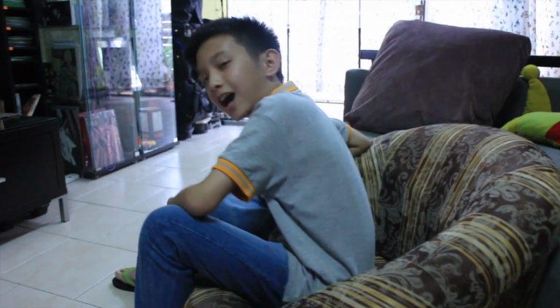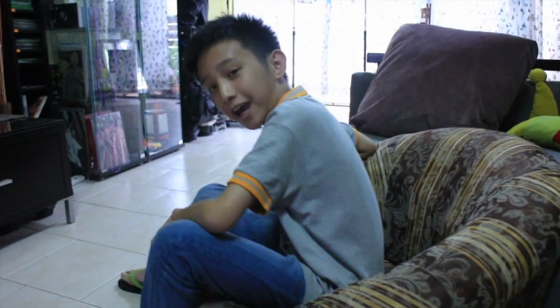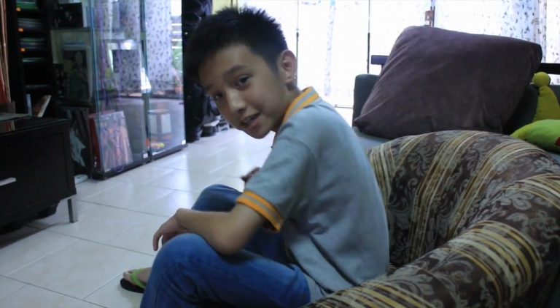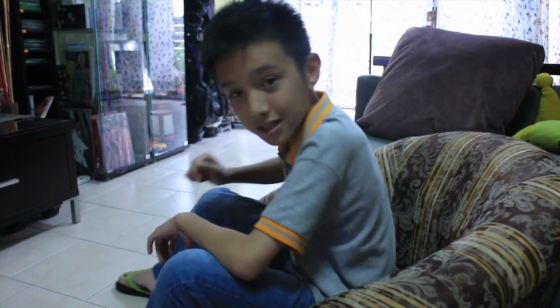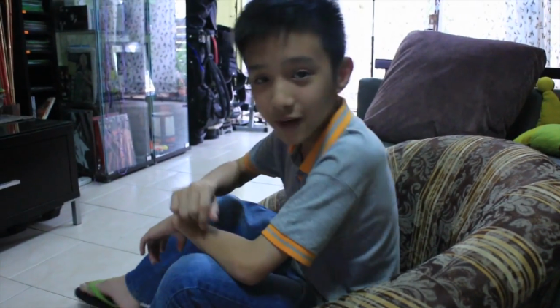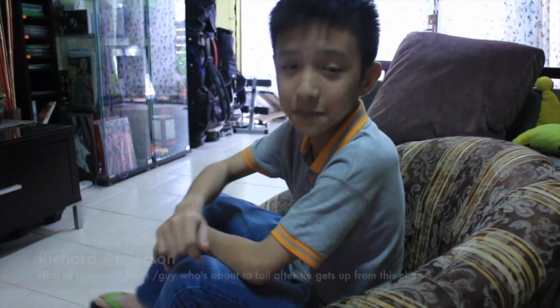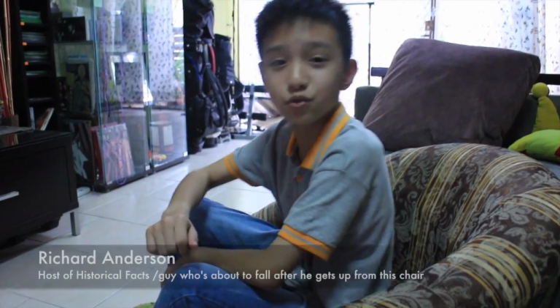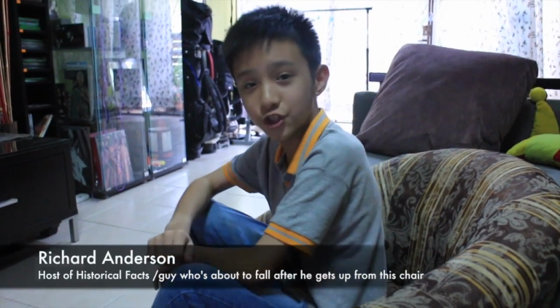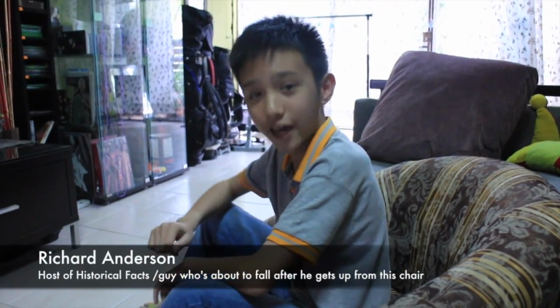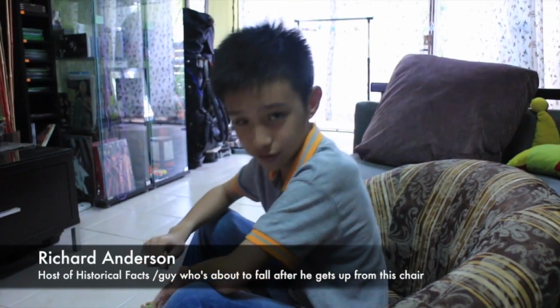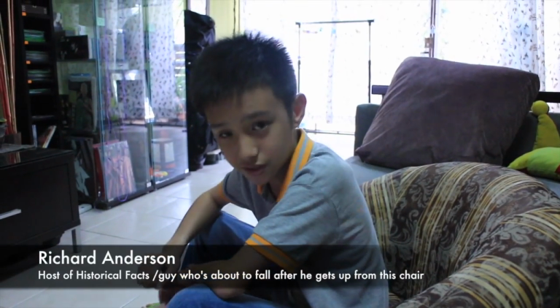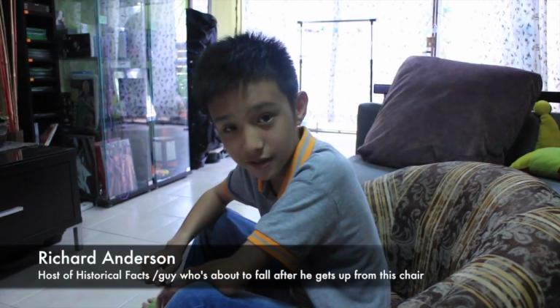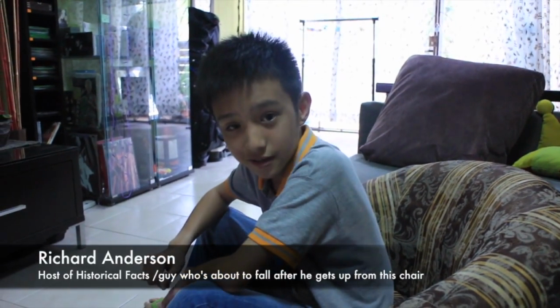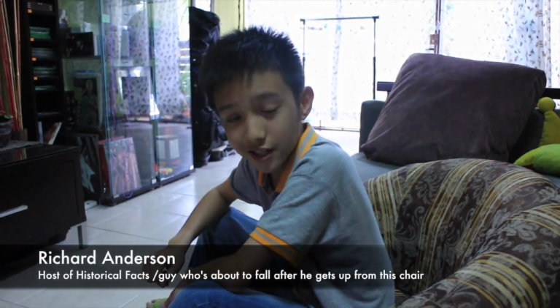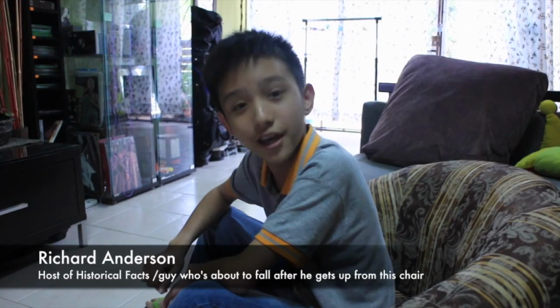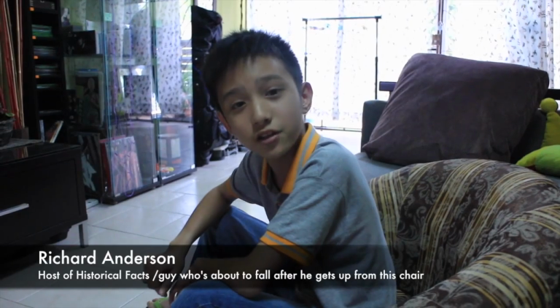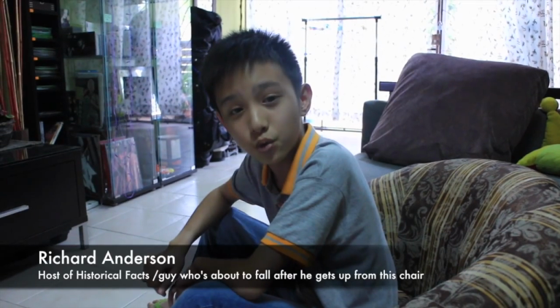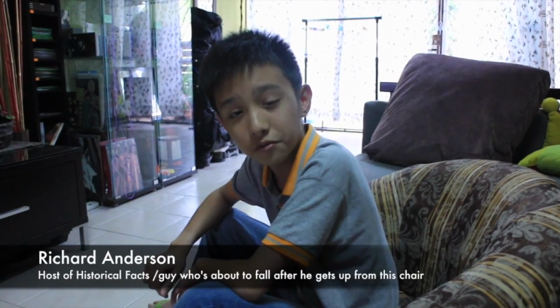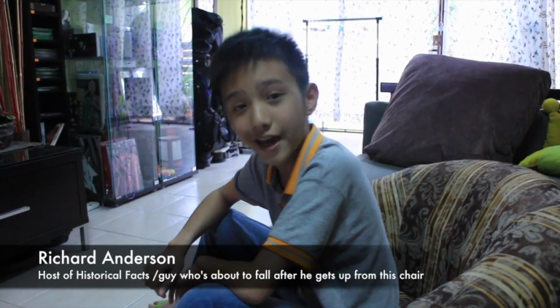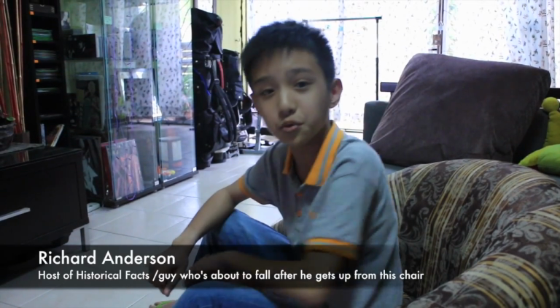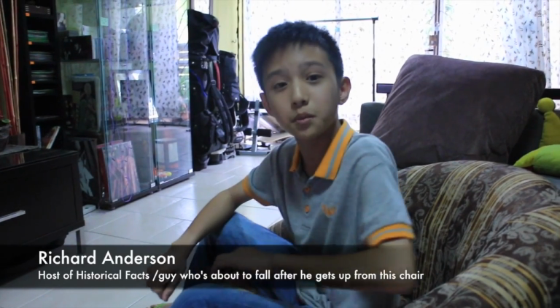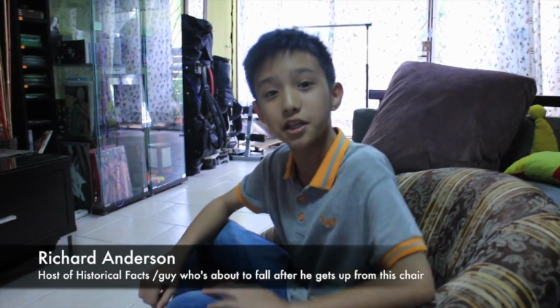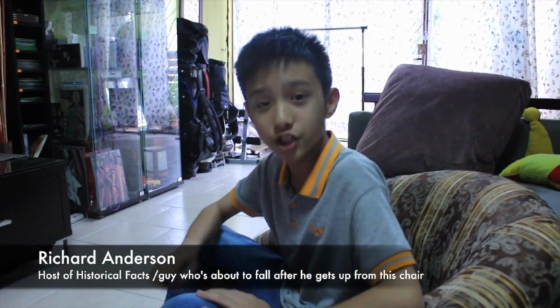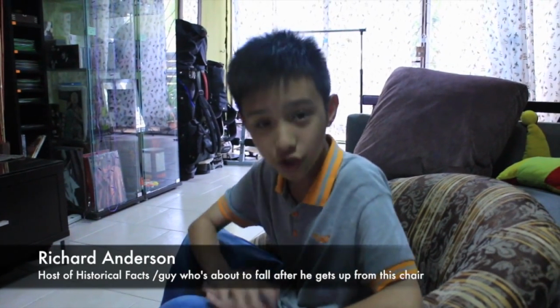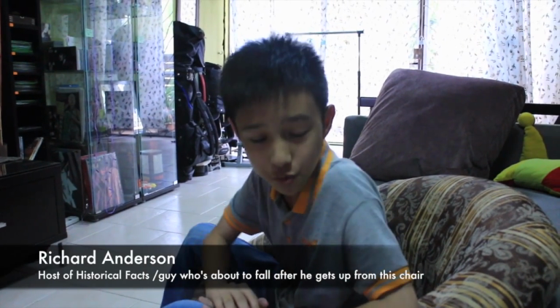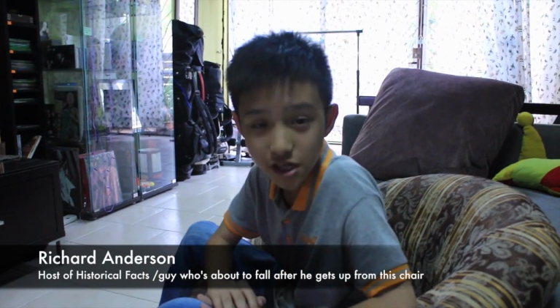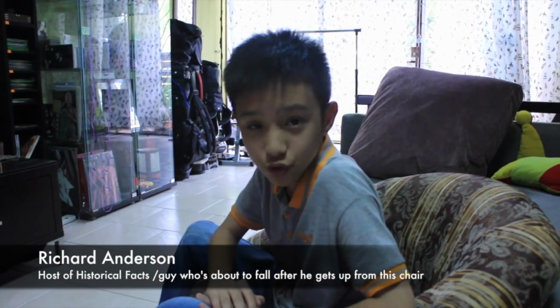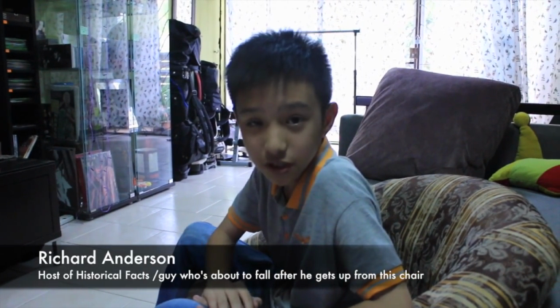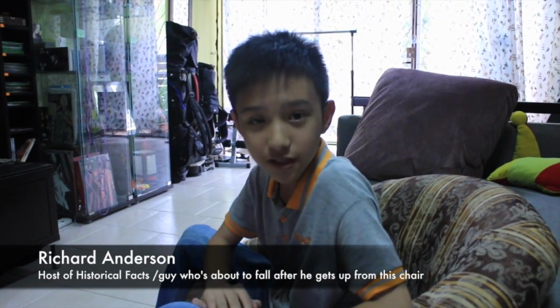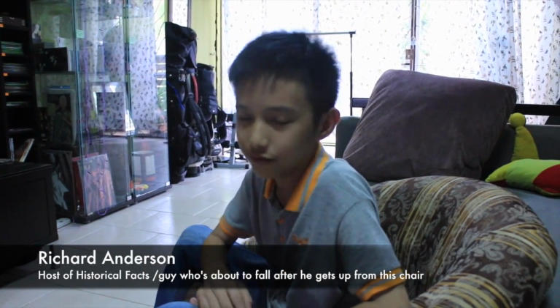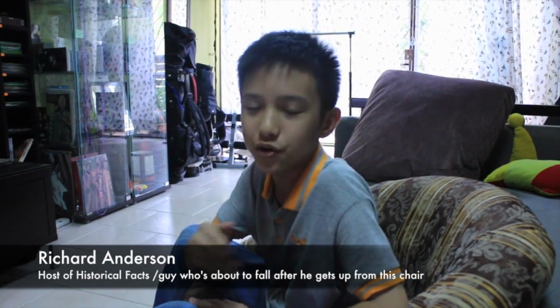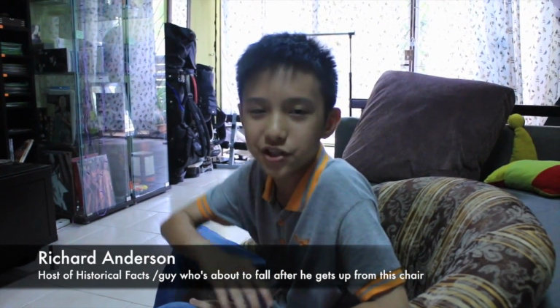Hi, my name is Richard Anderson. And today on Historical Facts, we're going to be teaching you the history of the eraser.